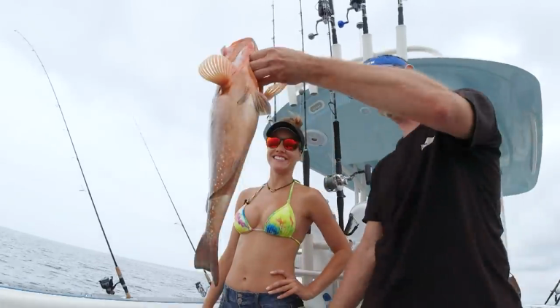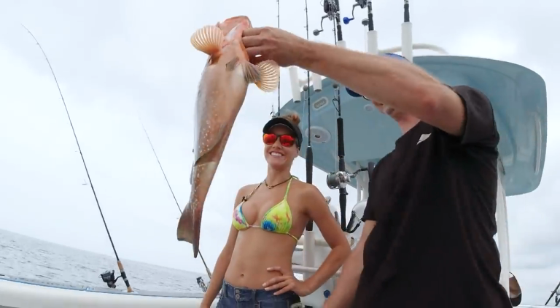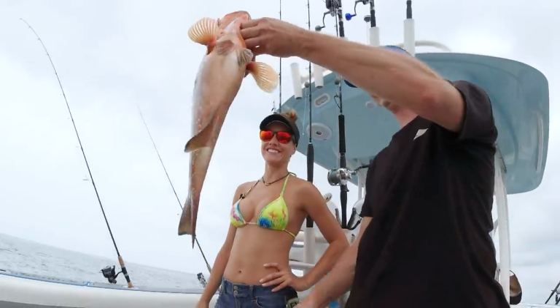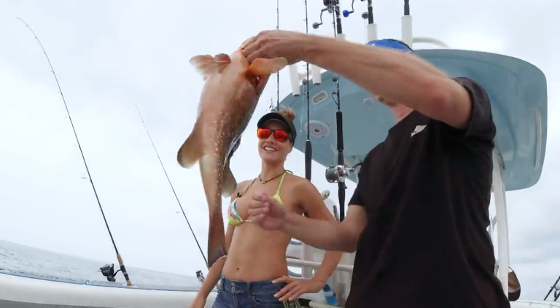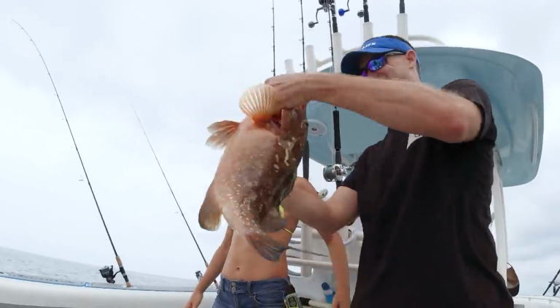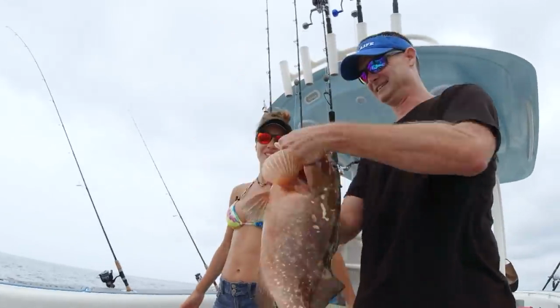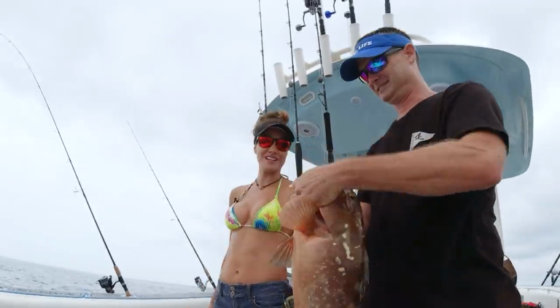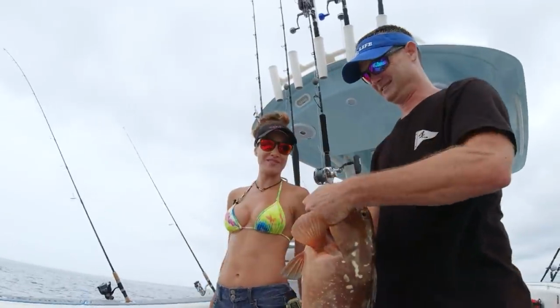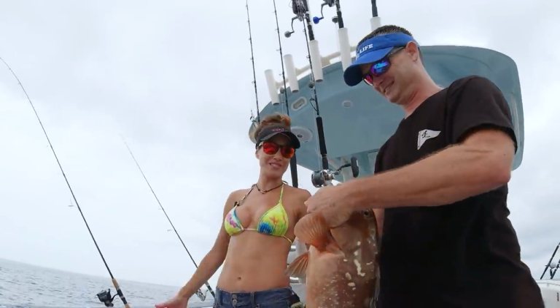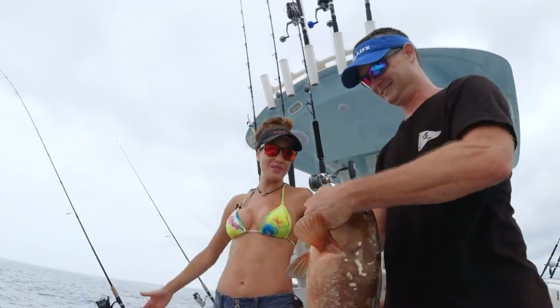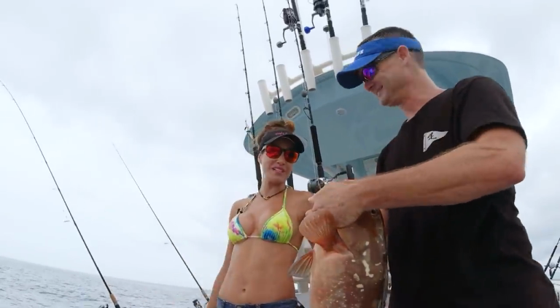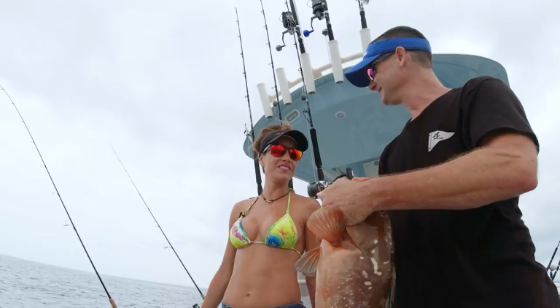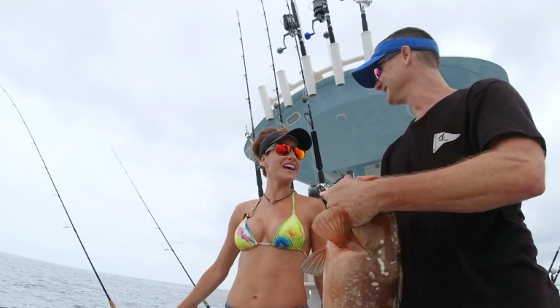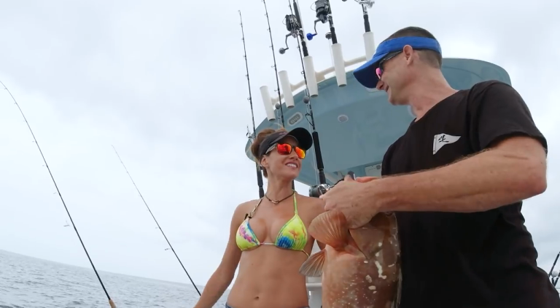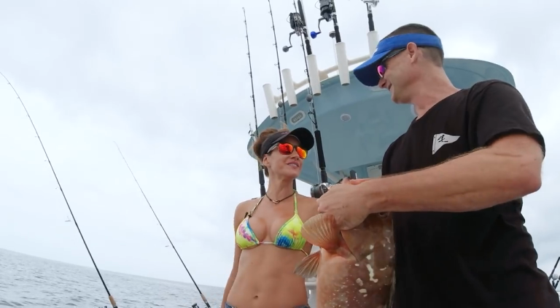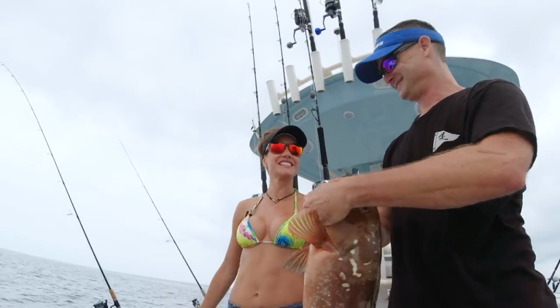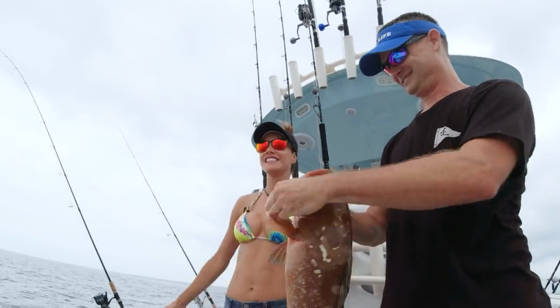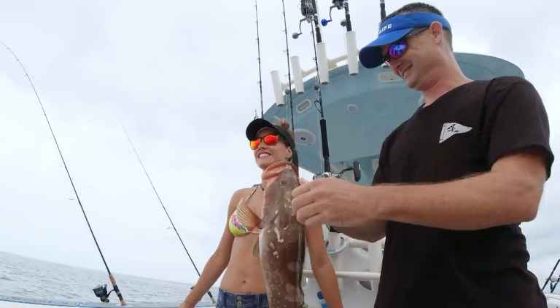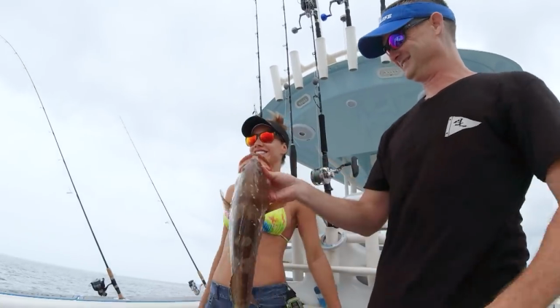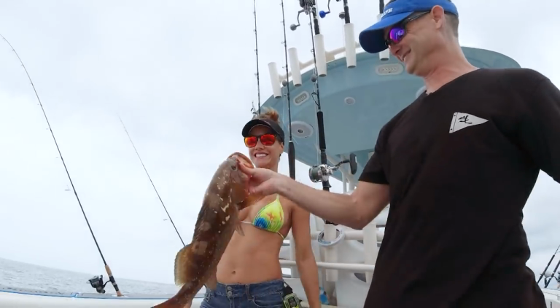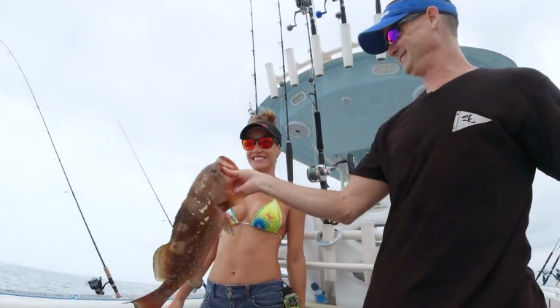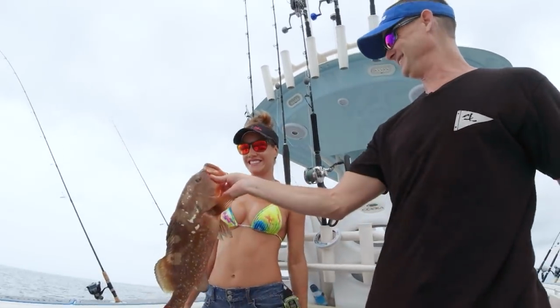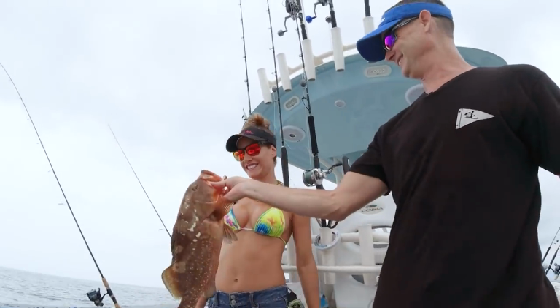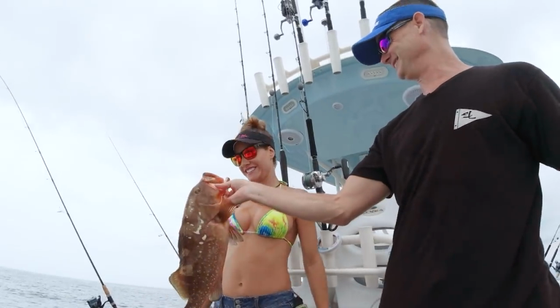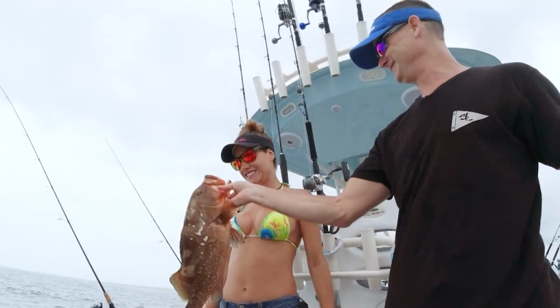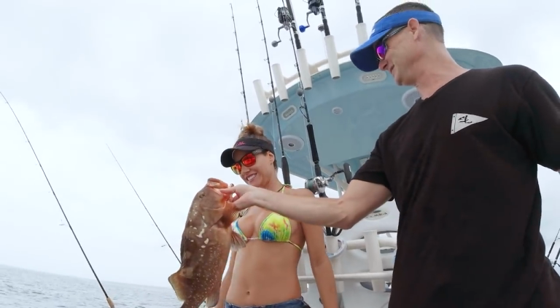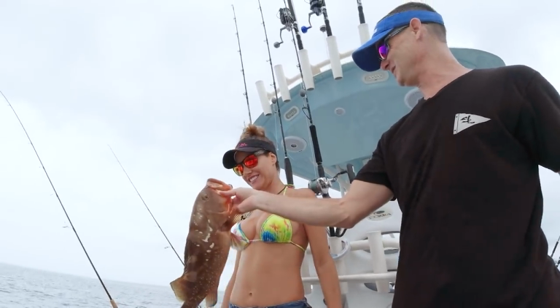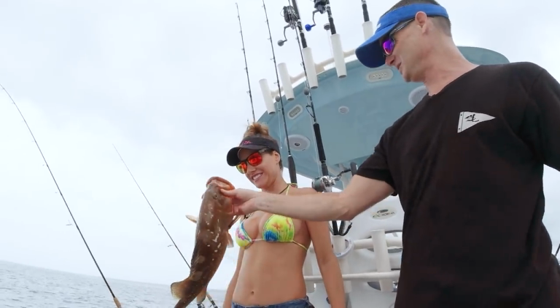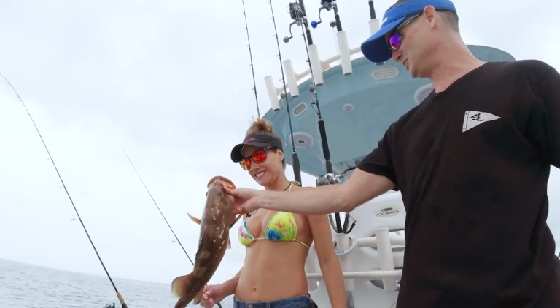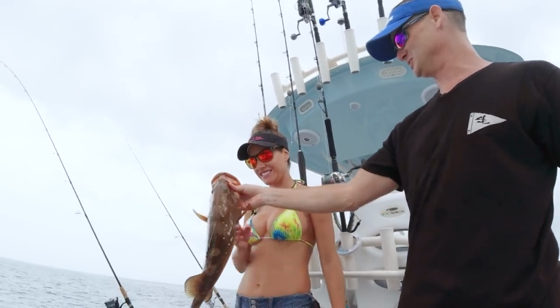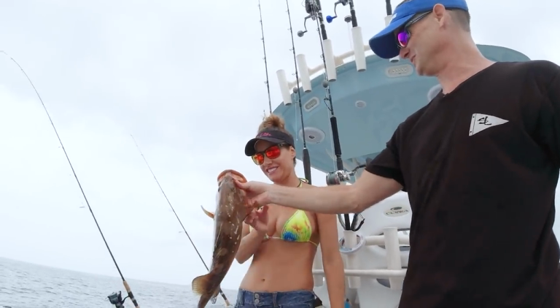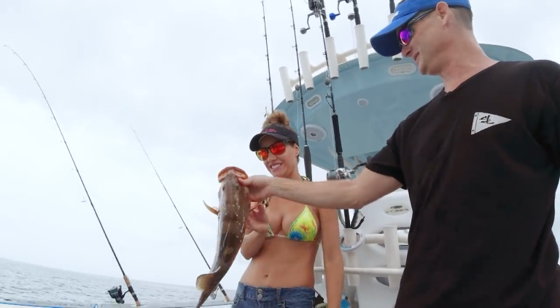Nice red for opening of gag grouper season. There you go. I'll let you hold your fish.